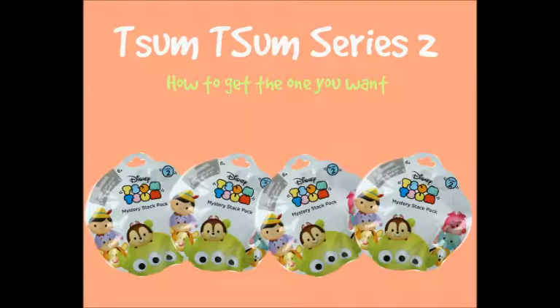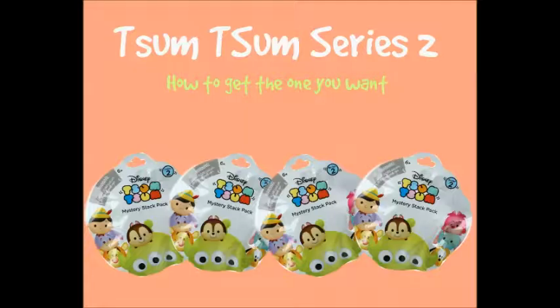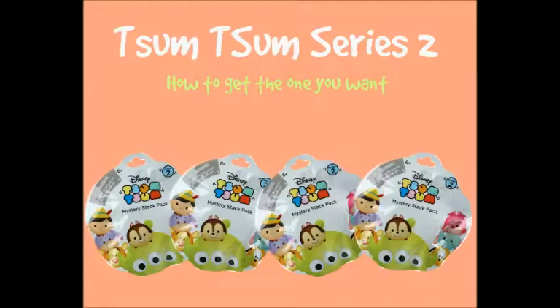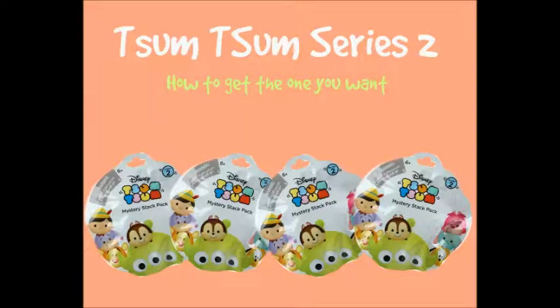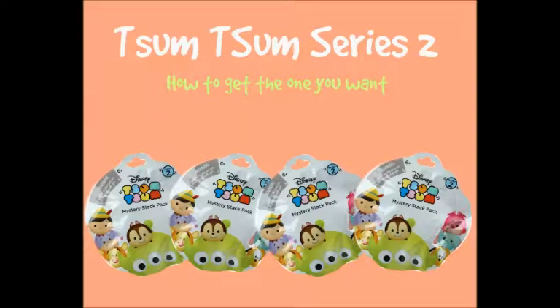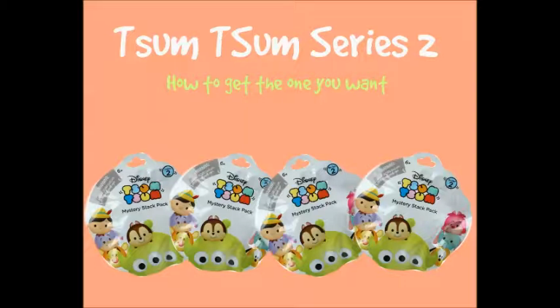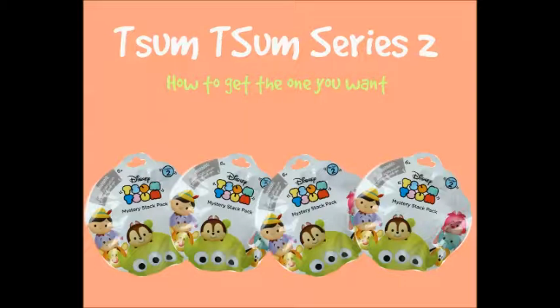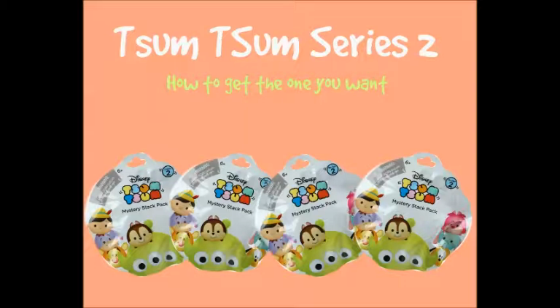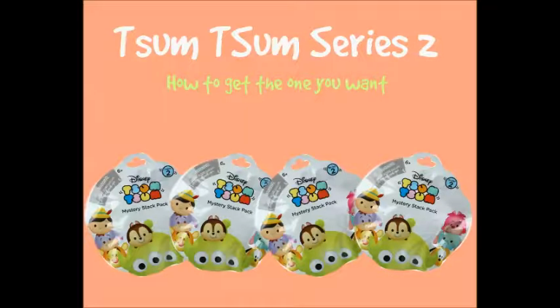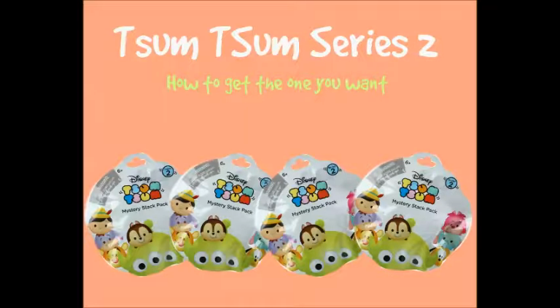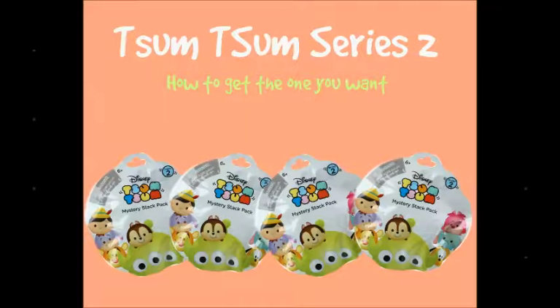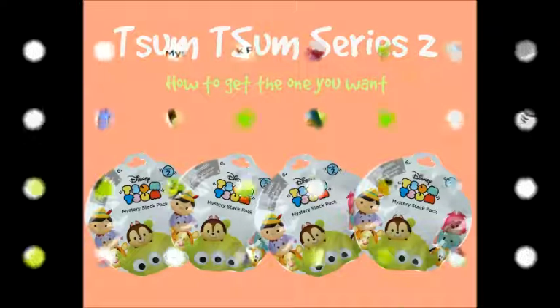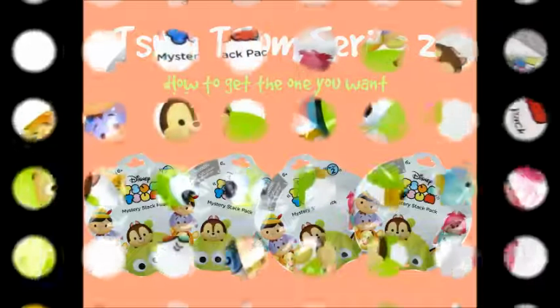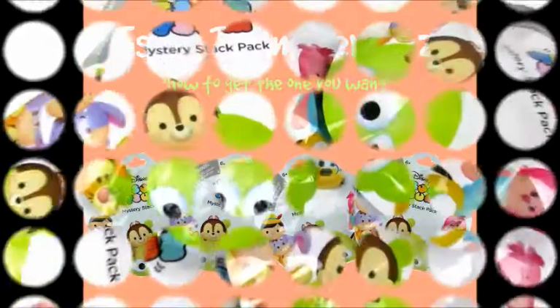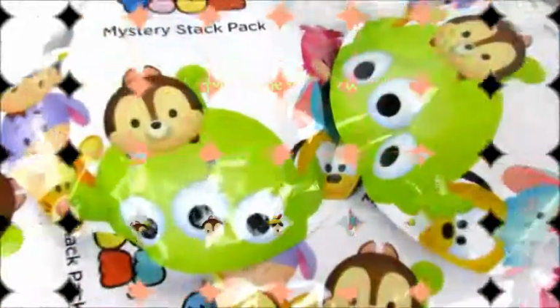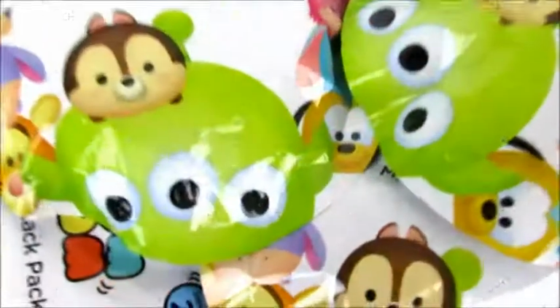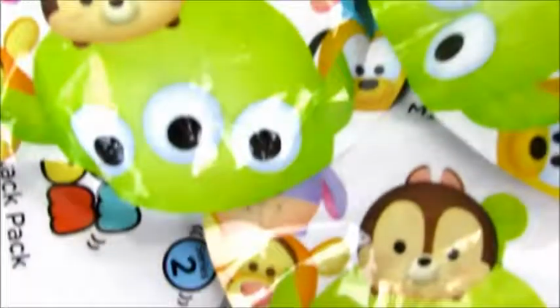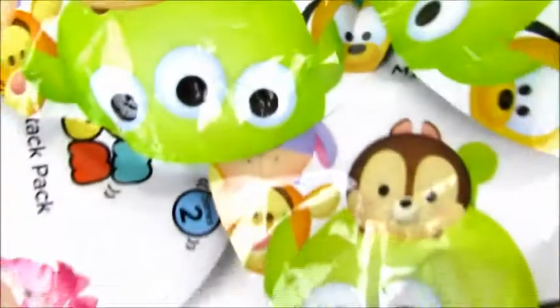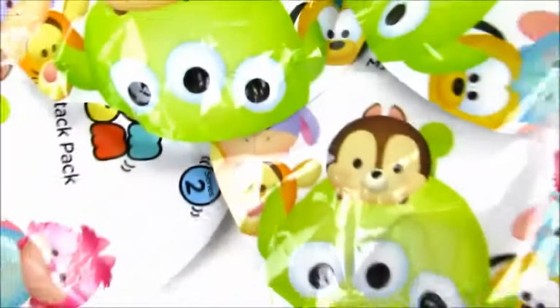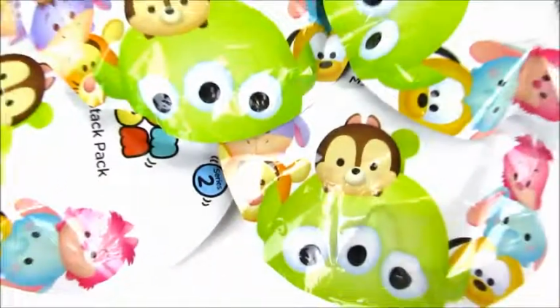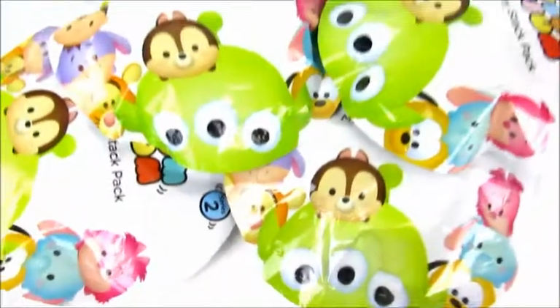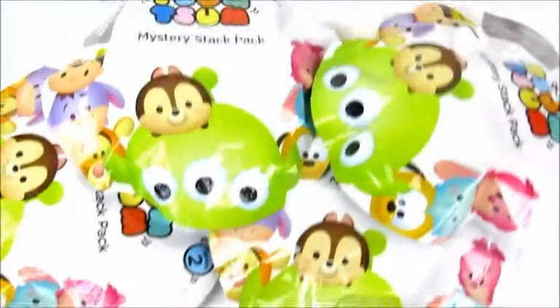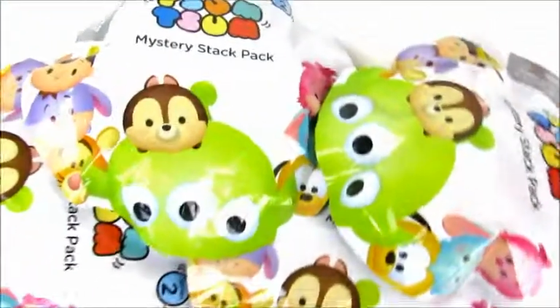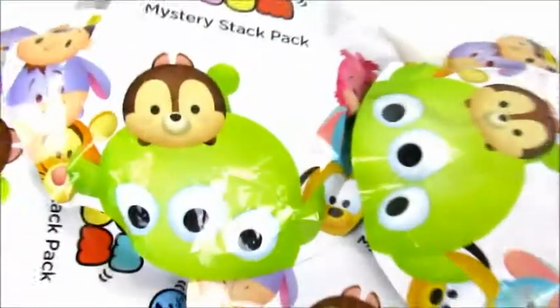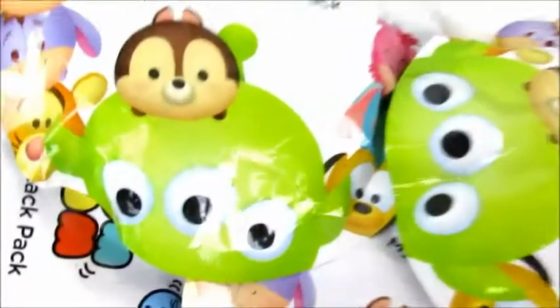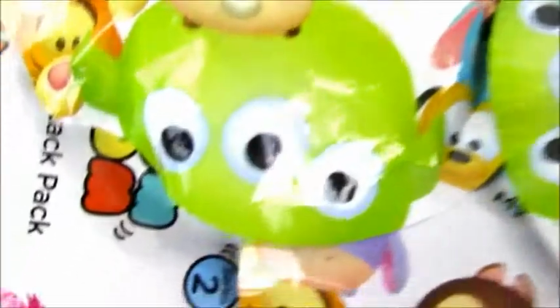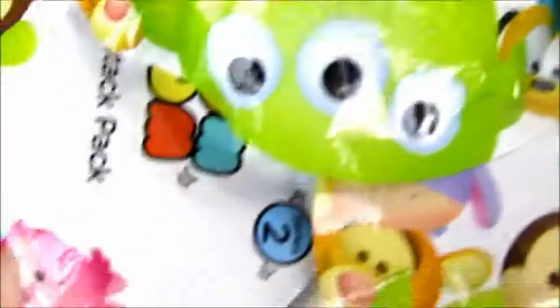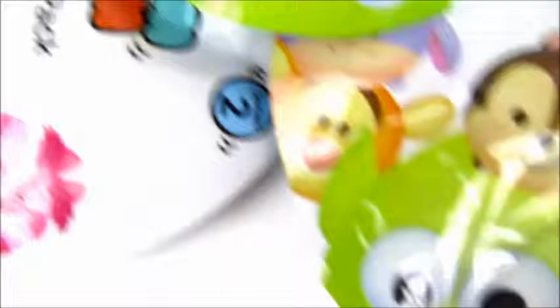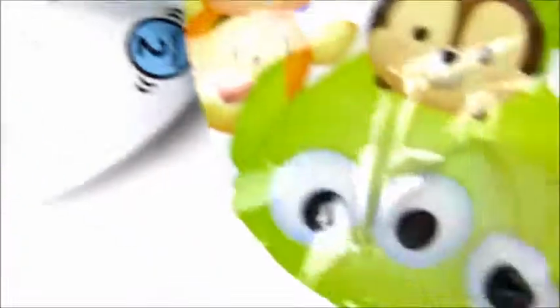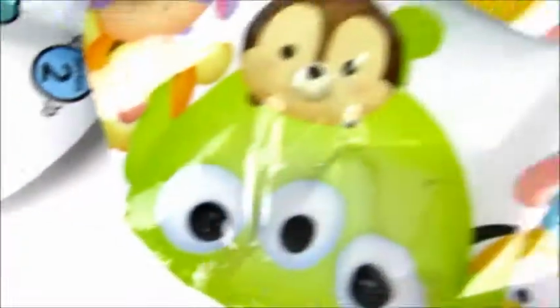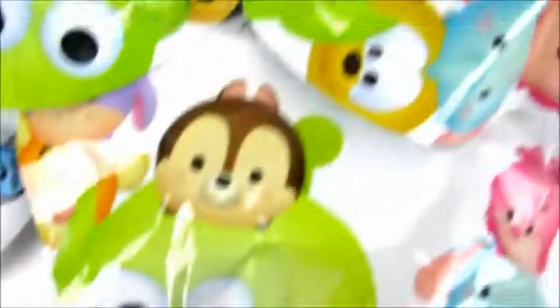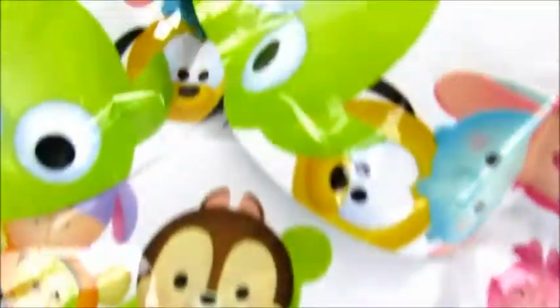Overload, overload, it's a cute overload. Don't you want to take us home? Cute, cute, cute overload.